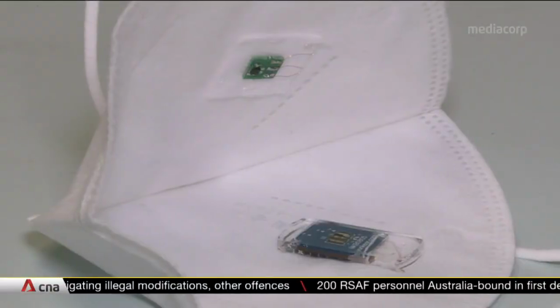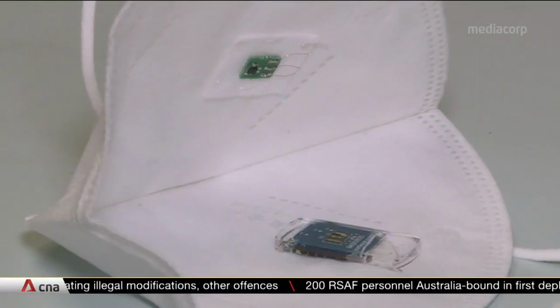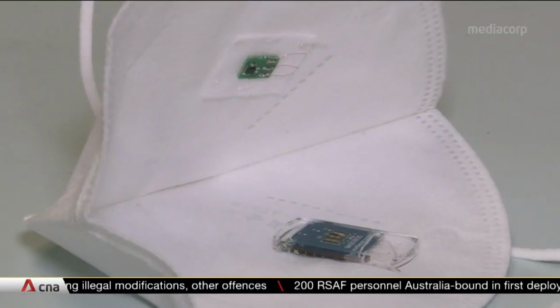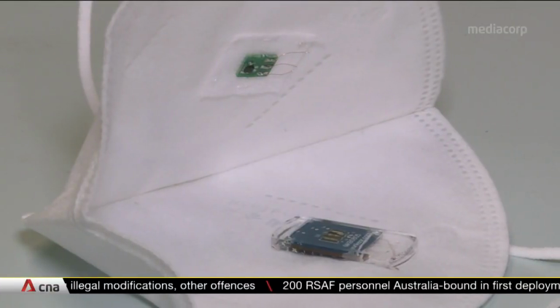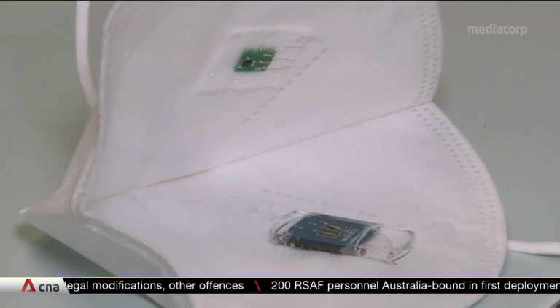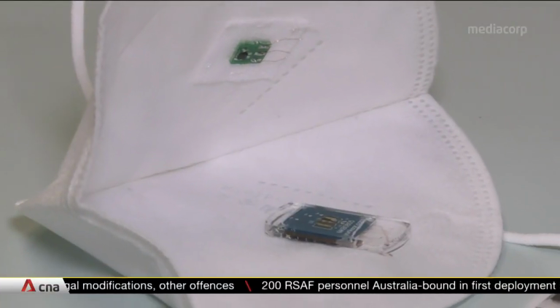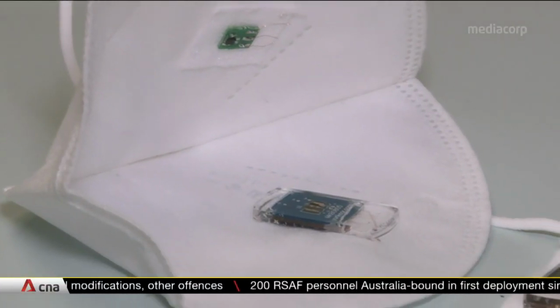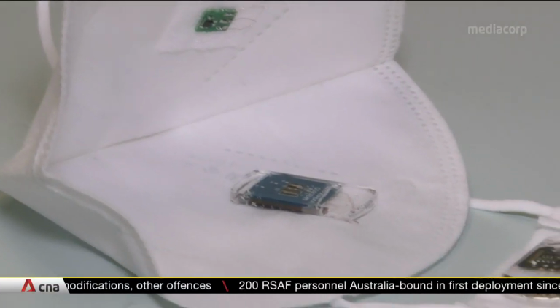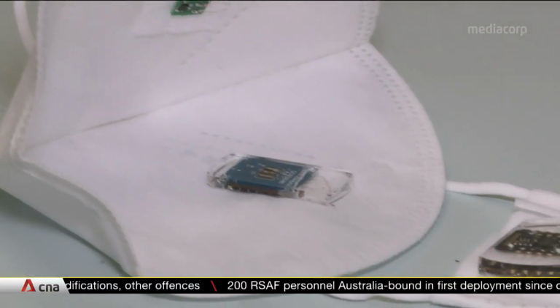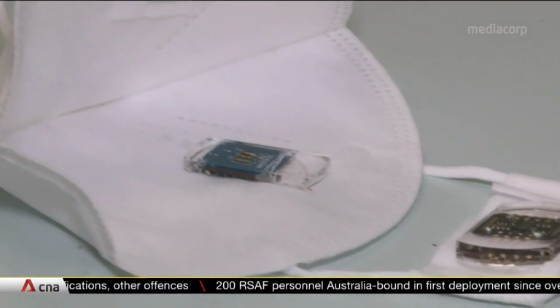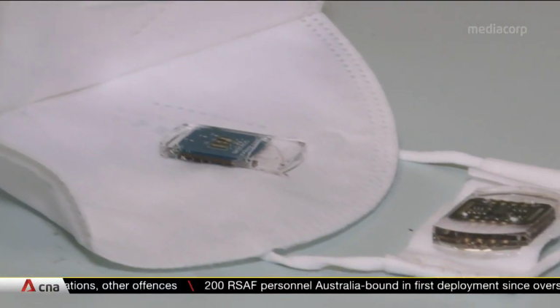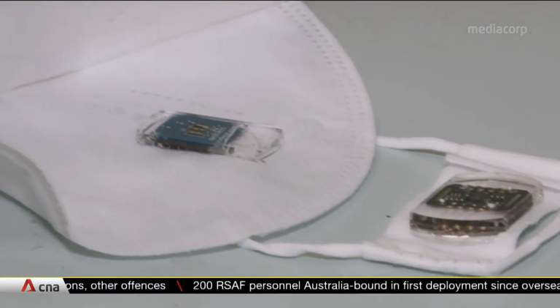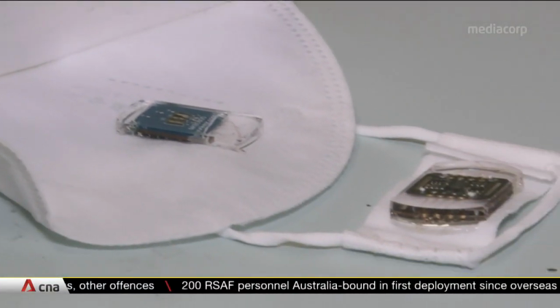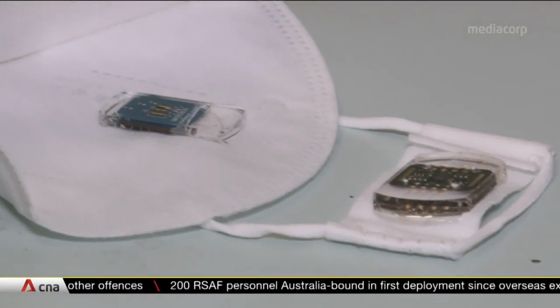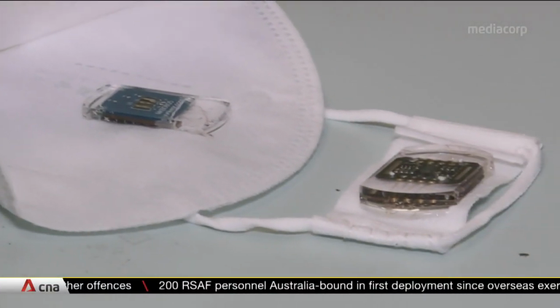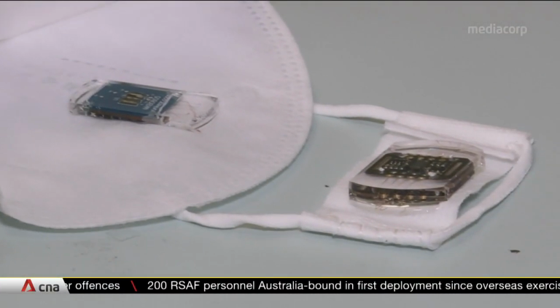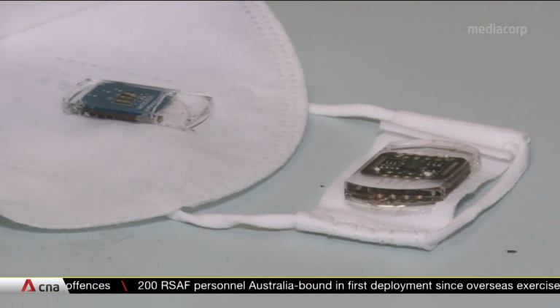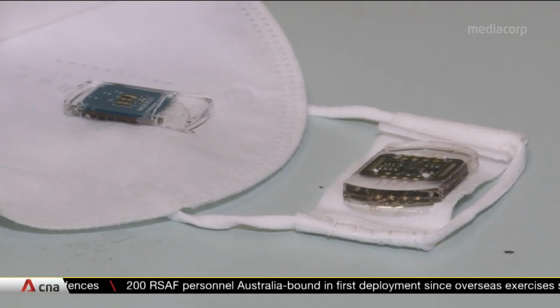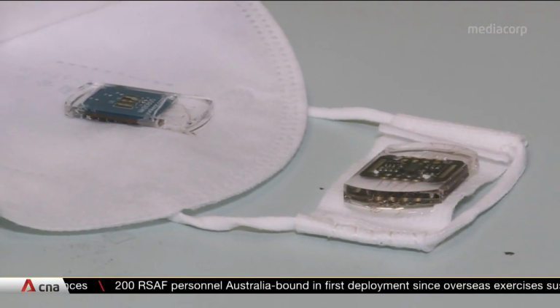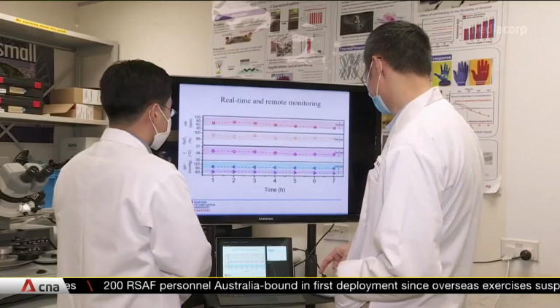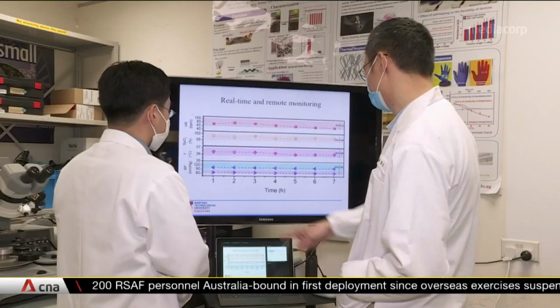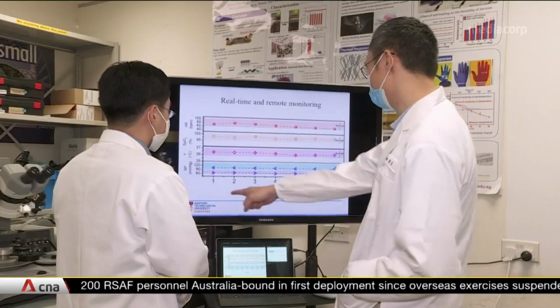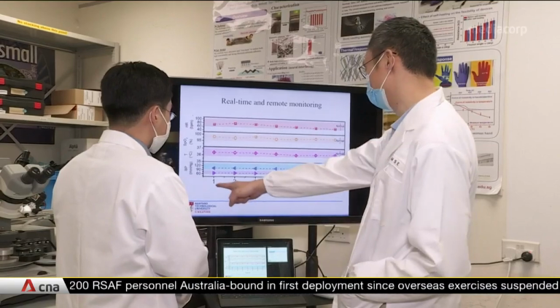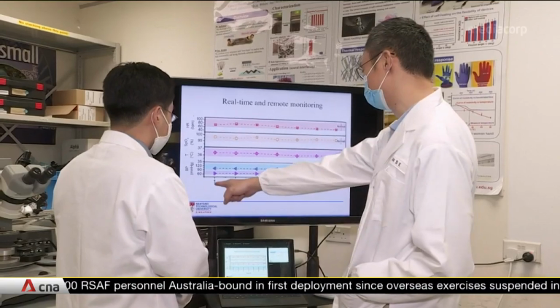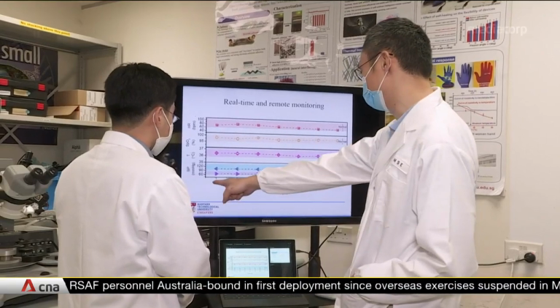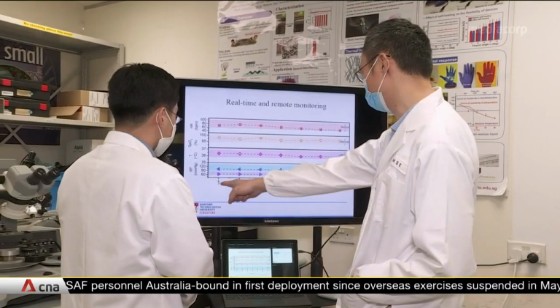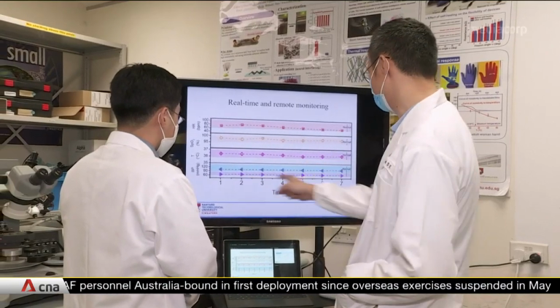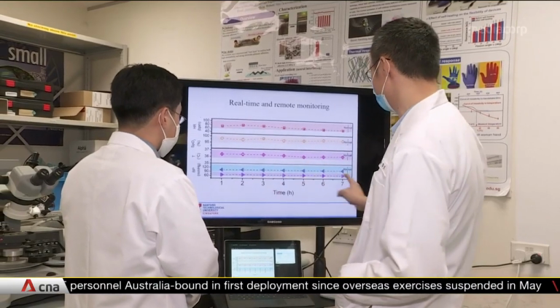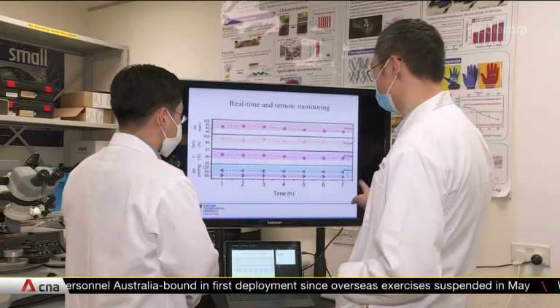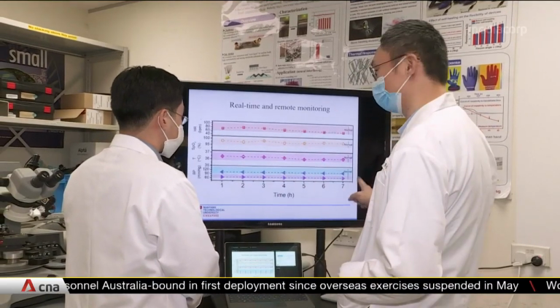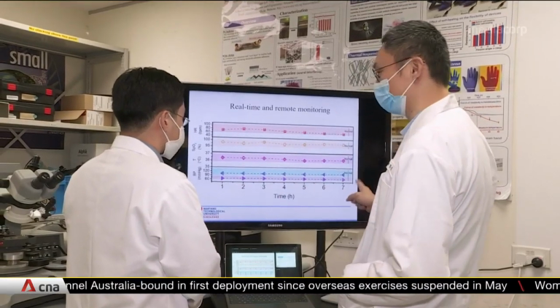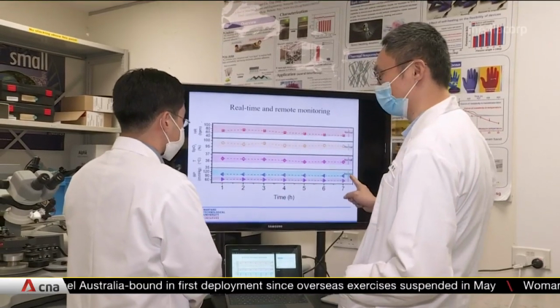The sensors are embedded in an elastic, water-resistant material for comfort. But more work still needs to be done outside the lab.